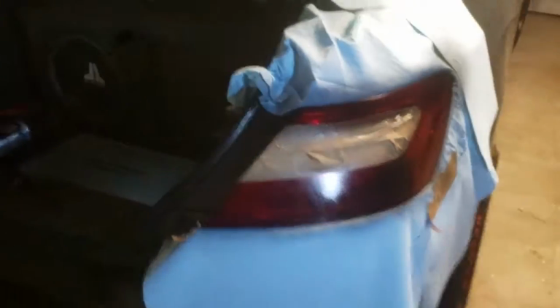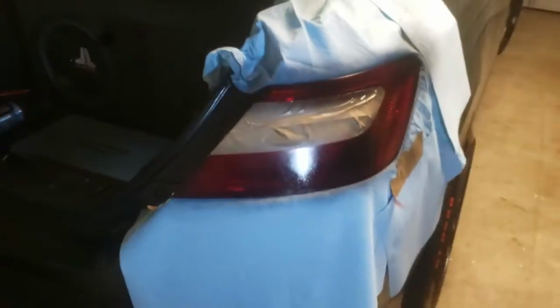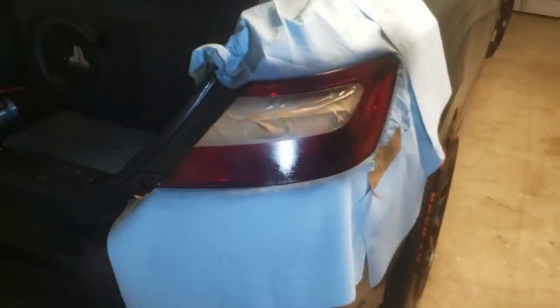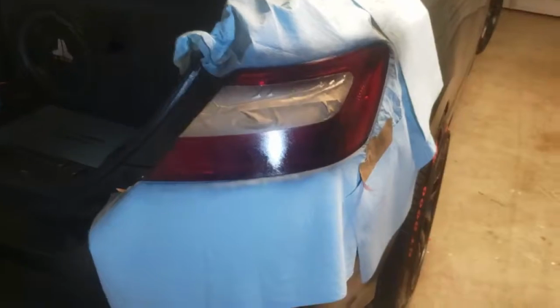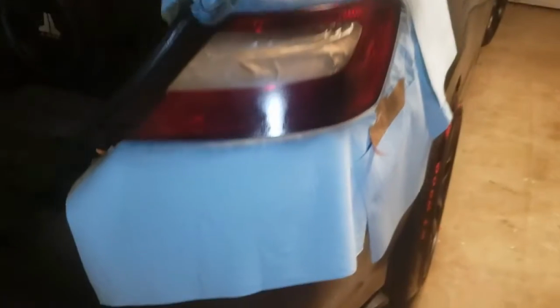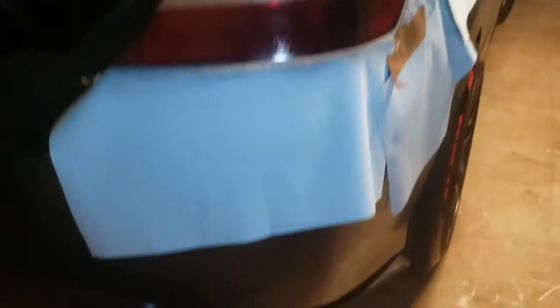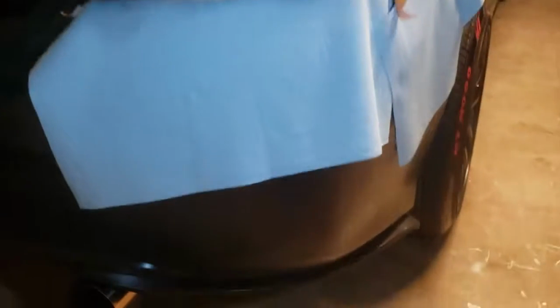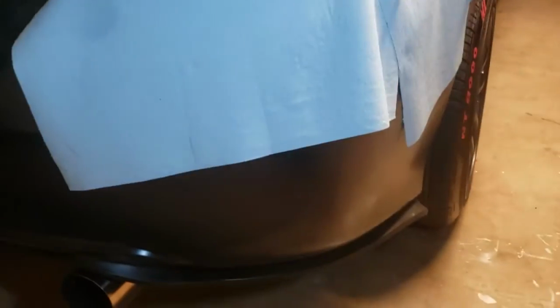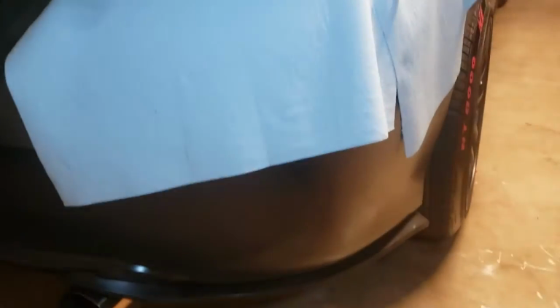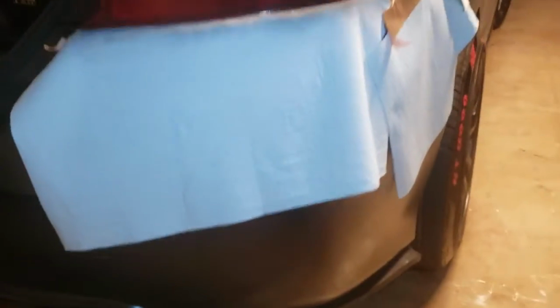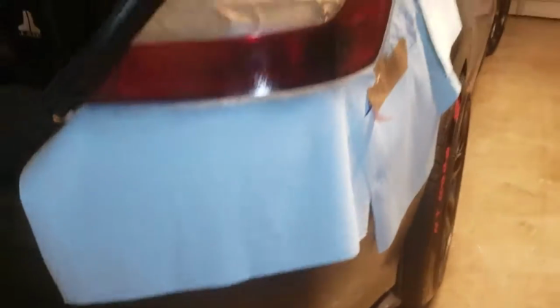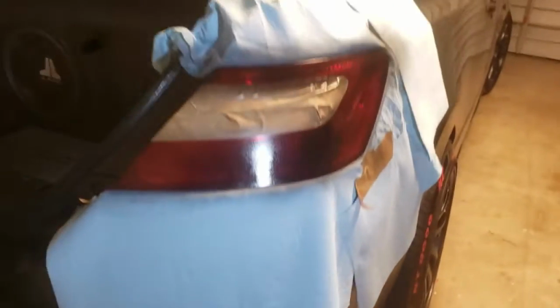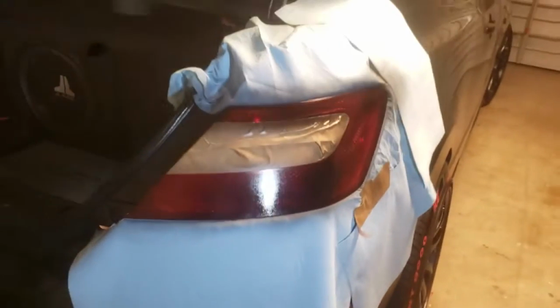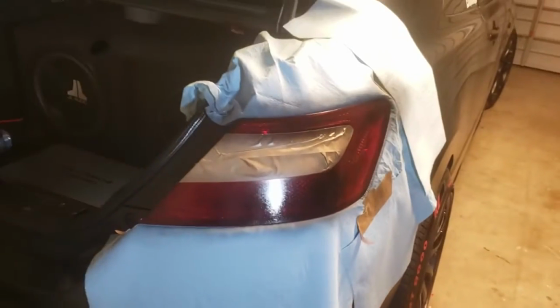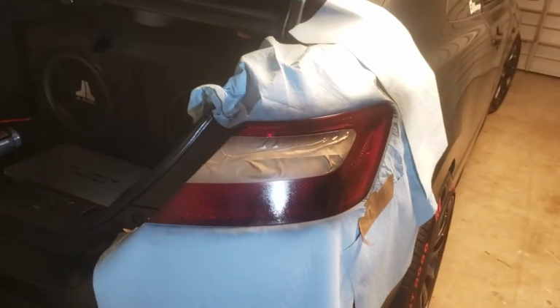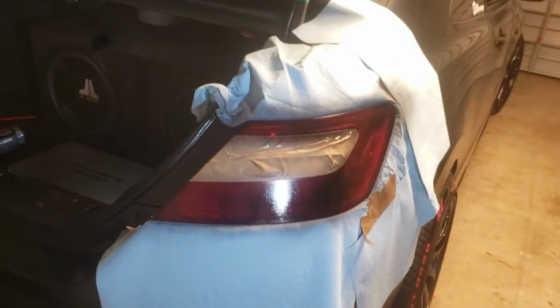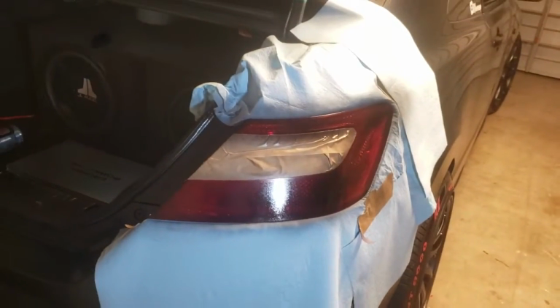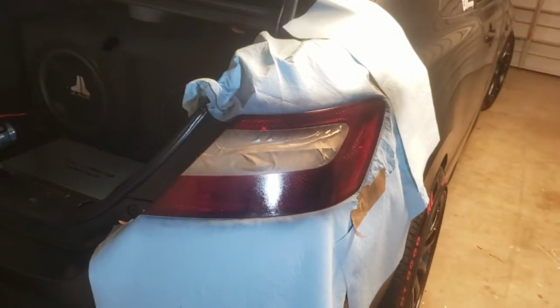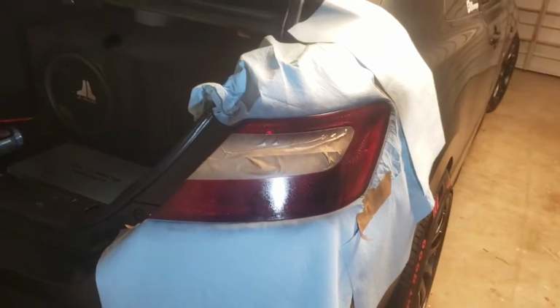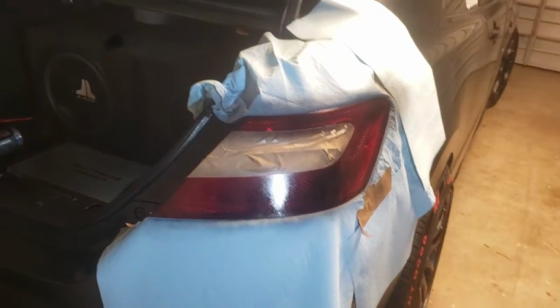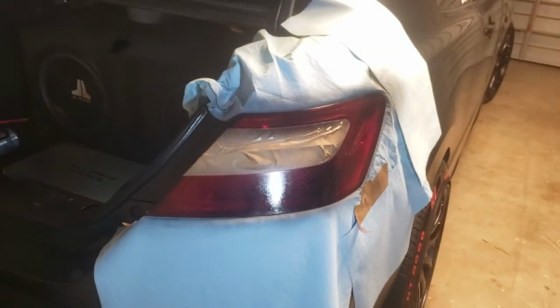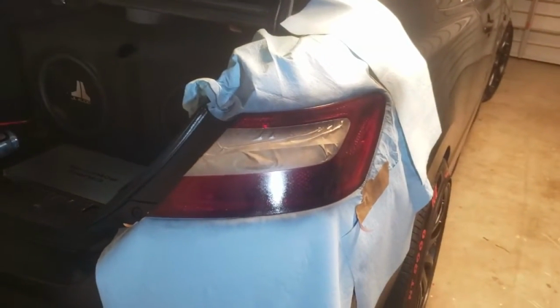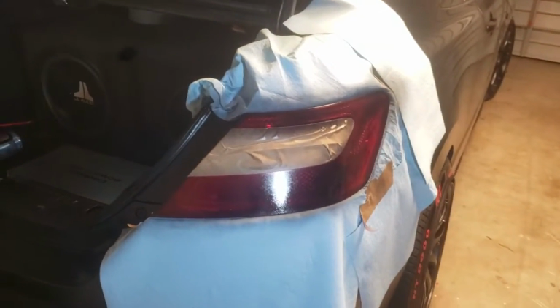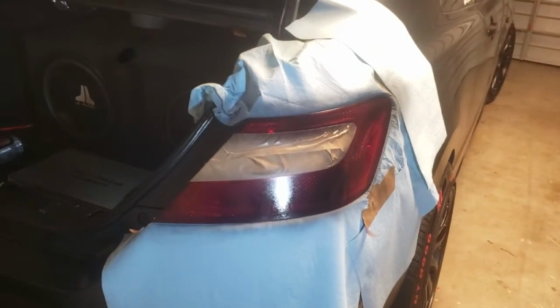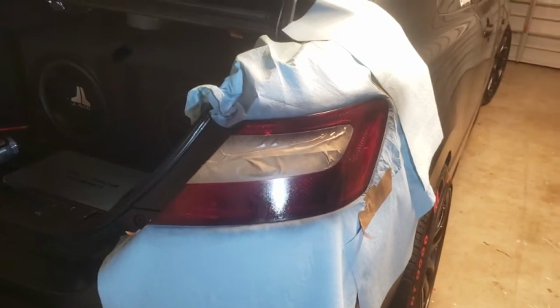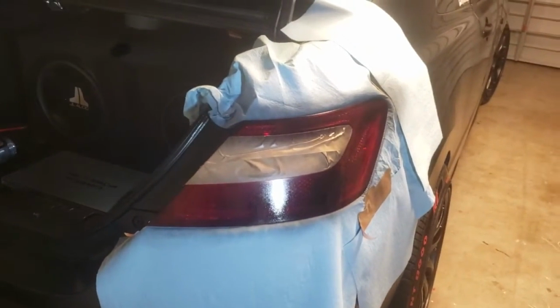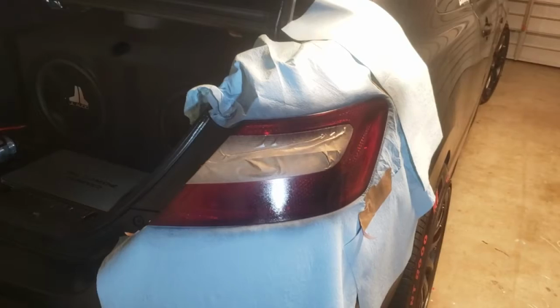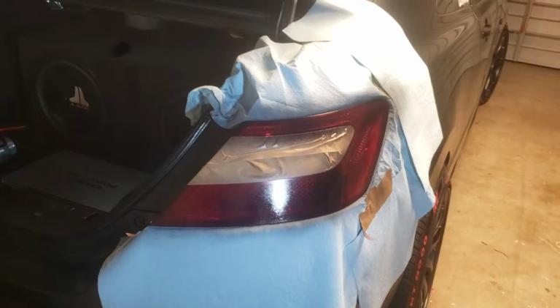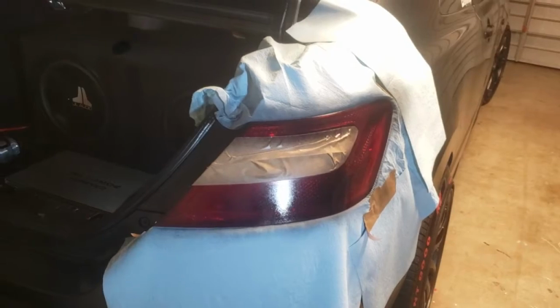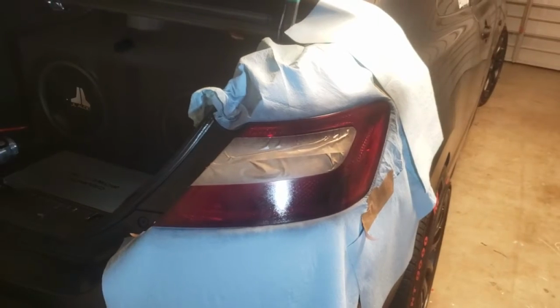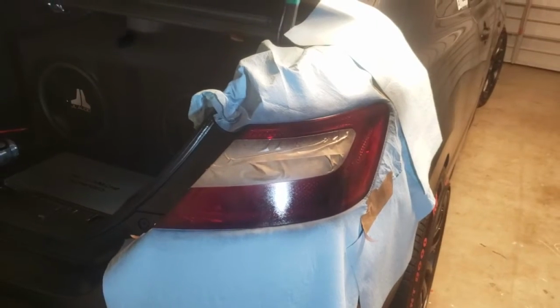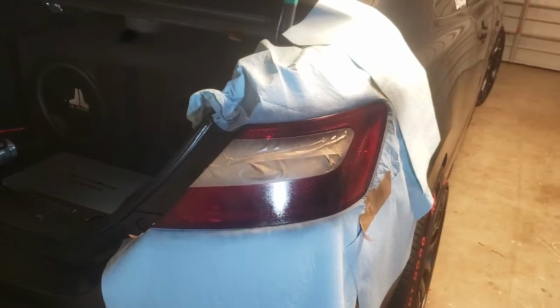Two more coats. So there it is. Now I'm going to do the other one and should be done.